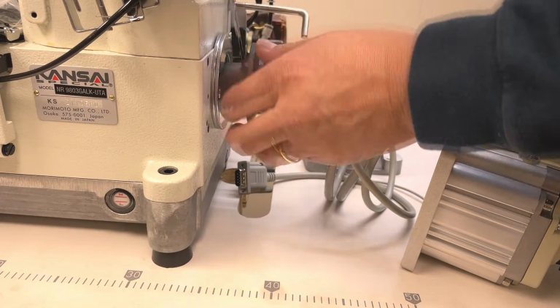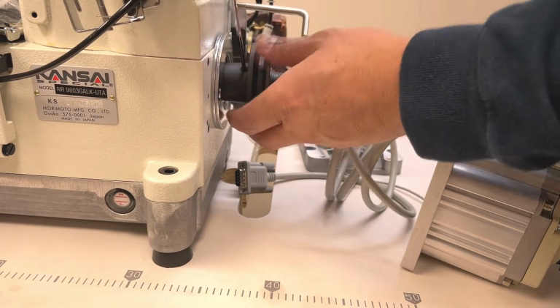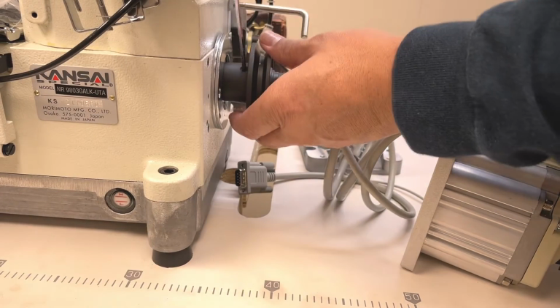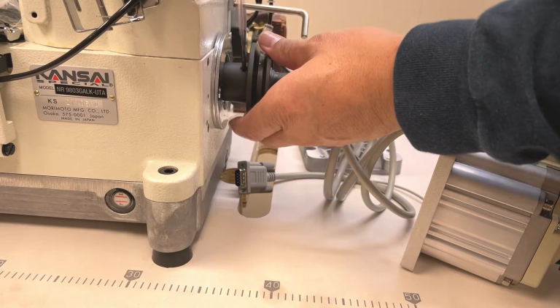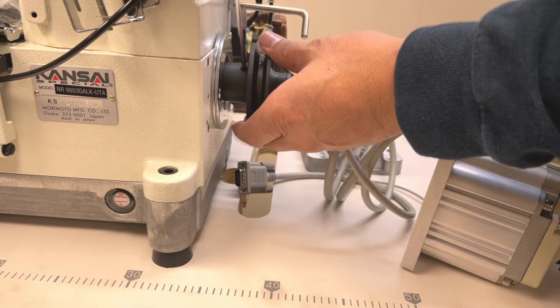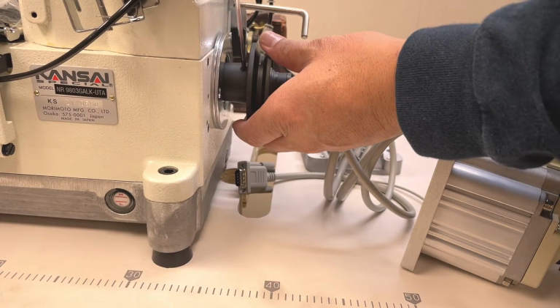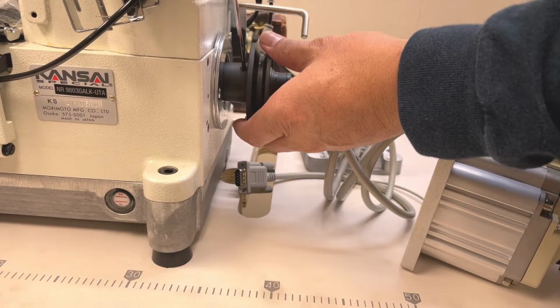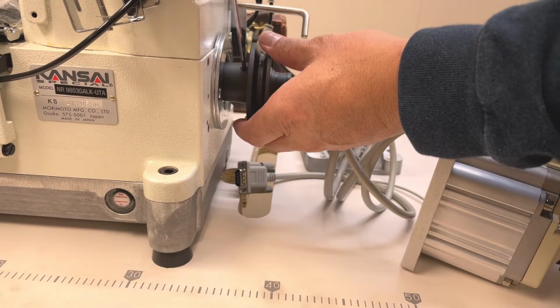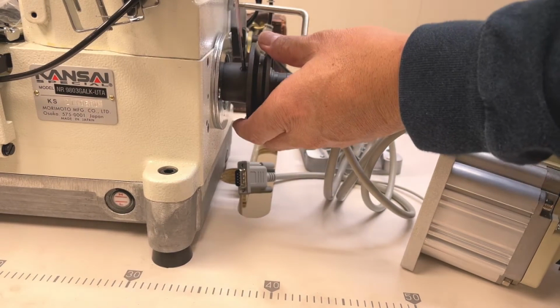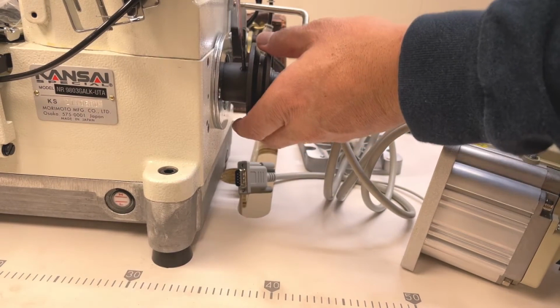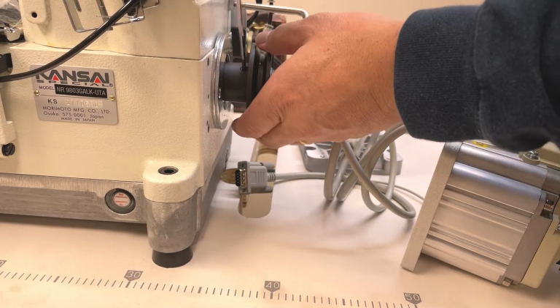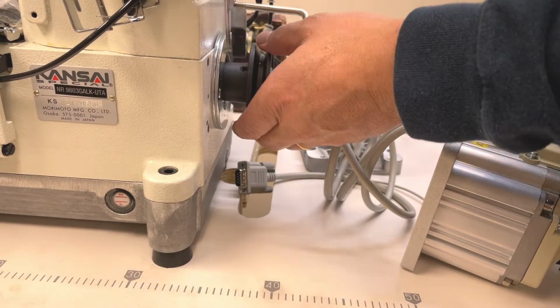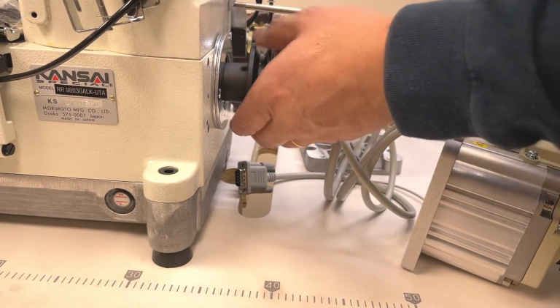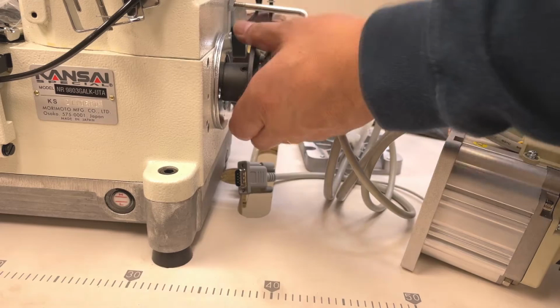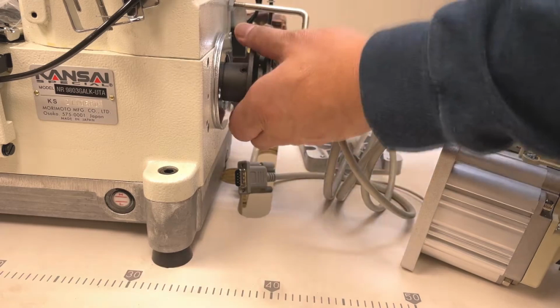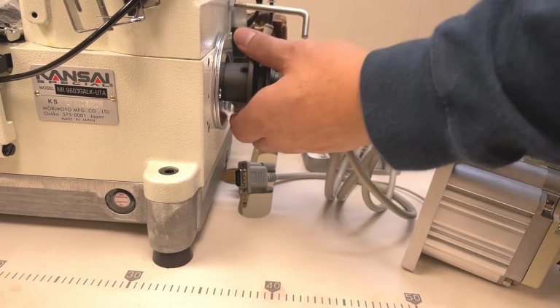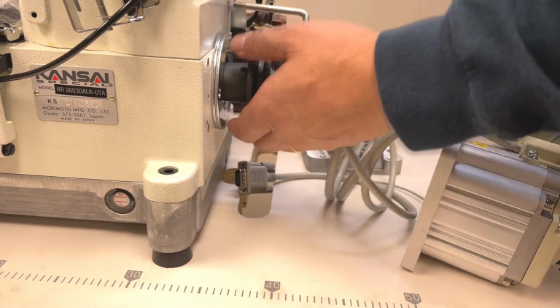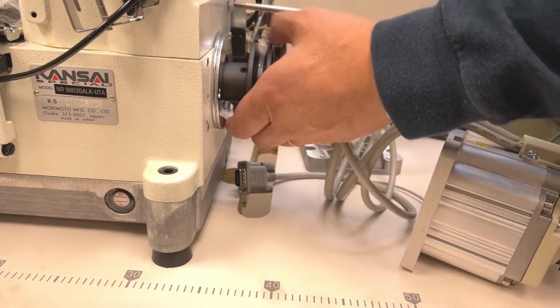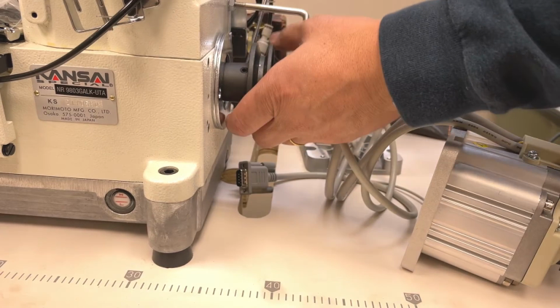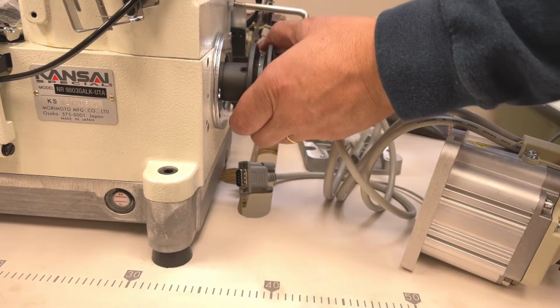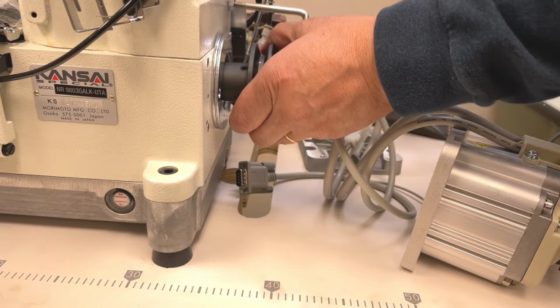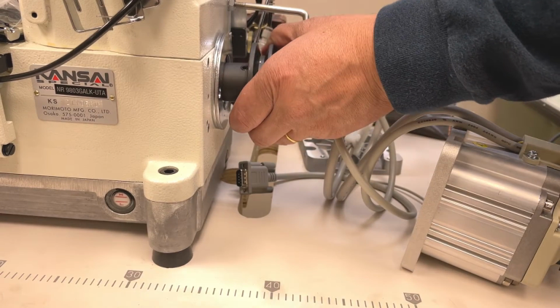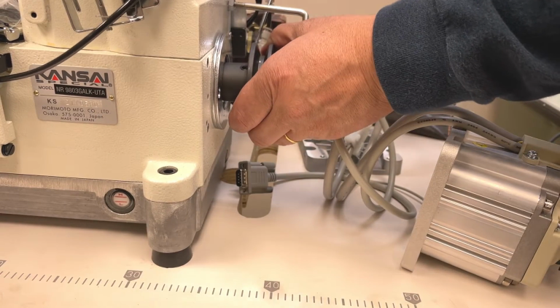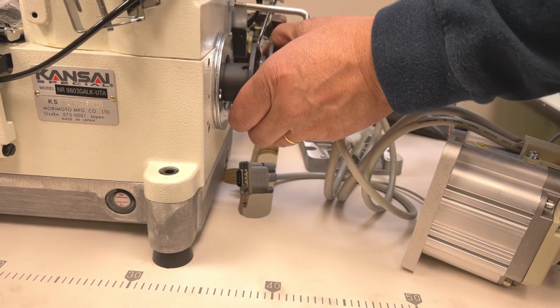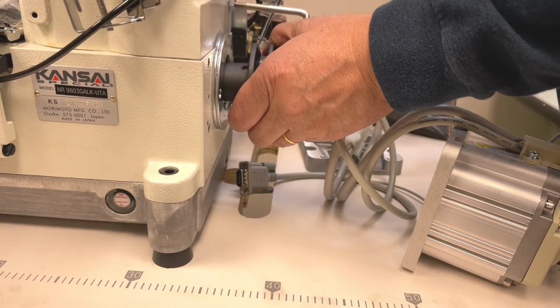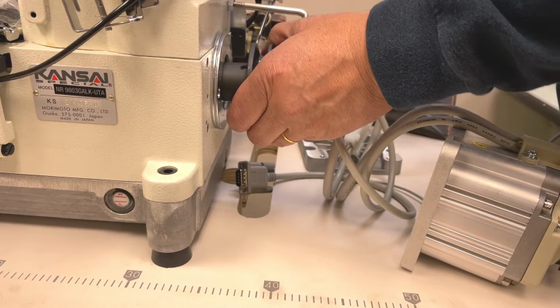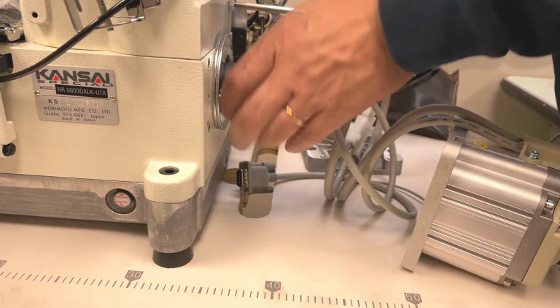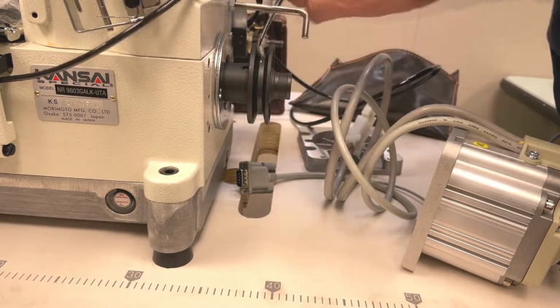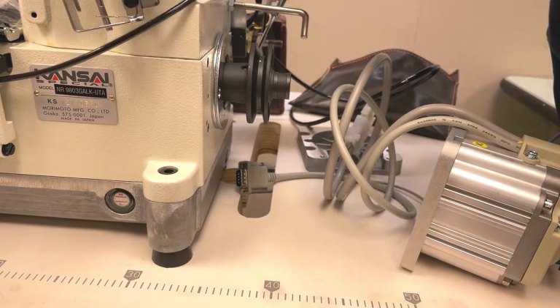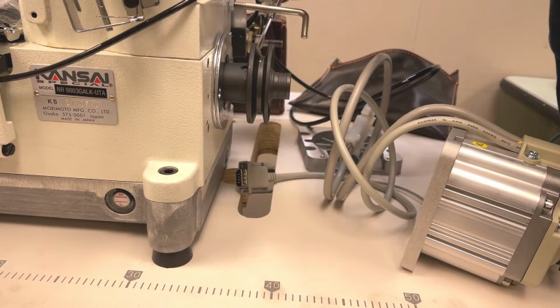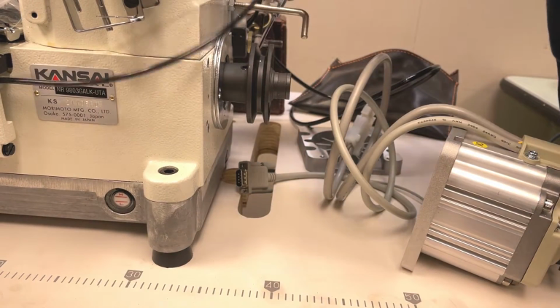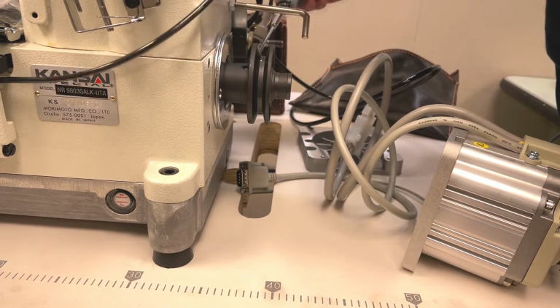Today, I am going to show how to install the ABH1A device.